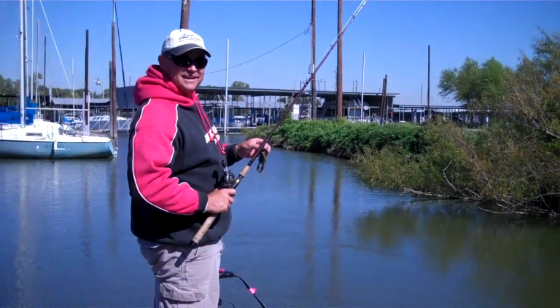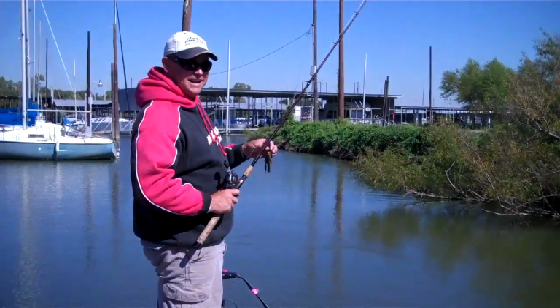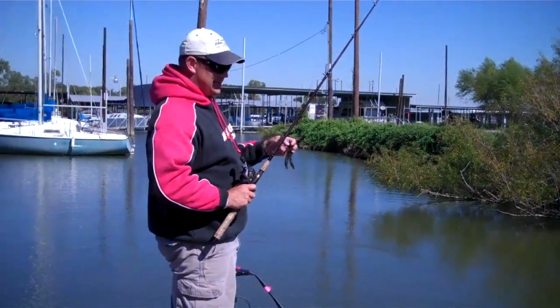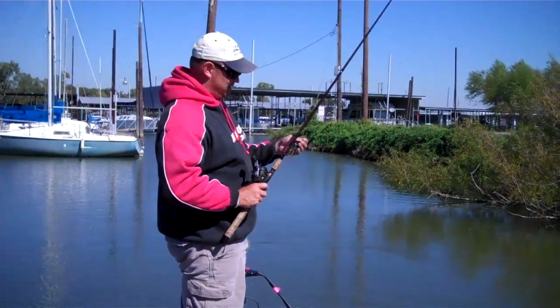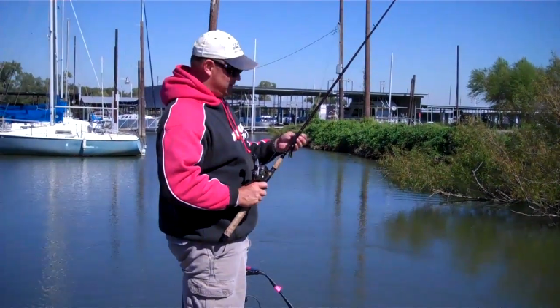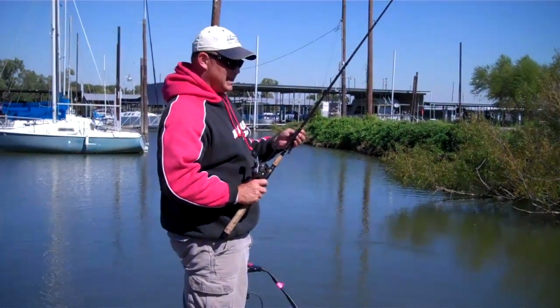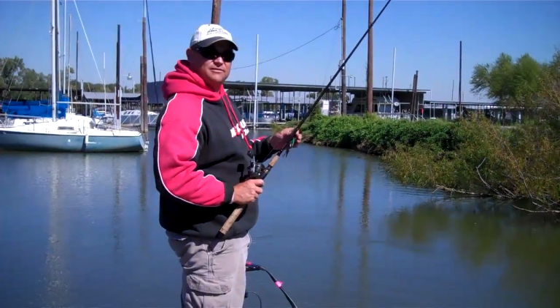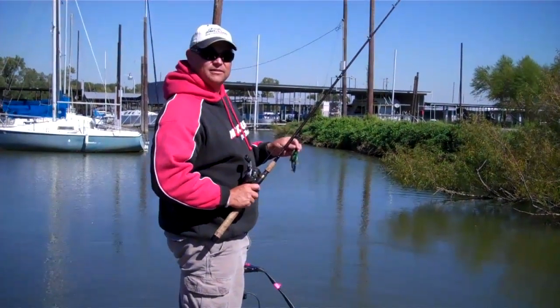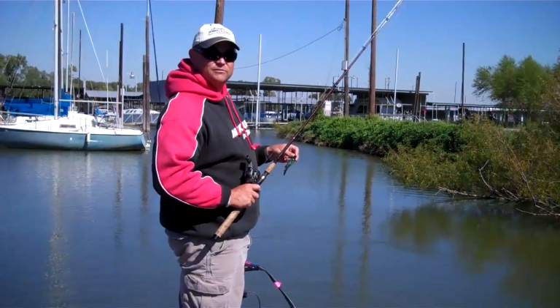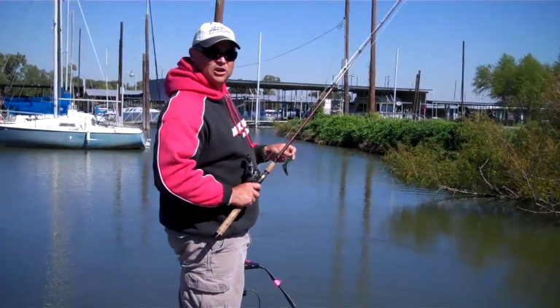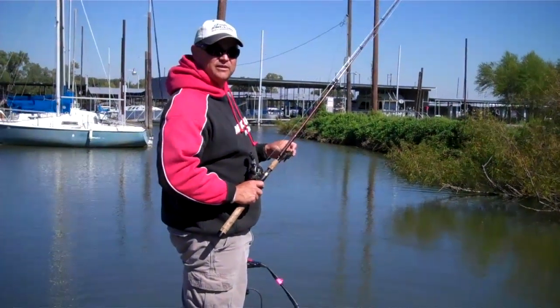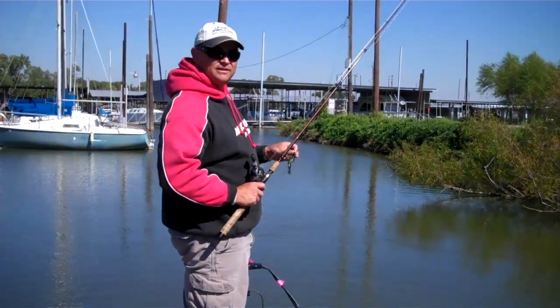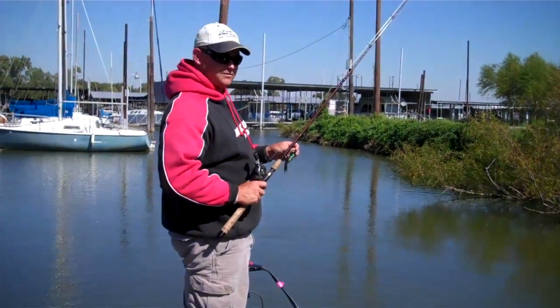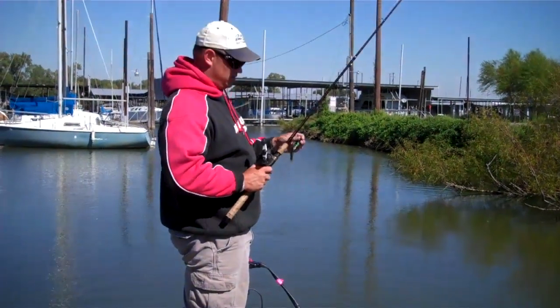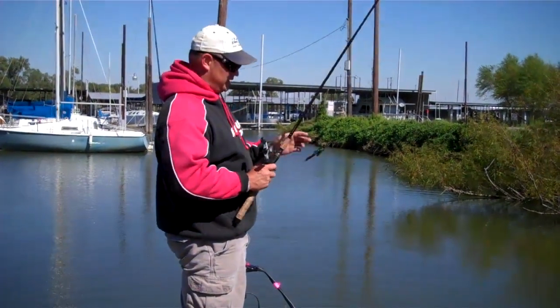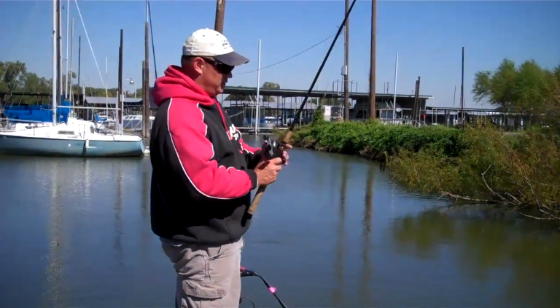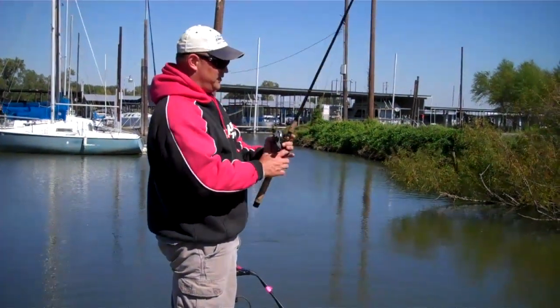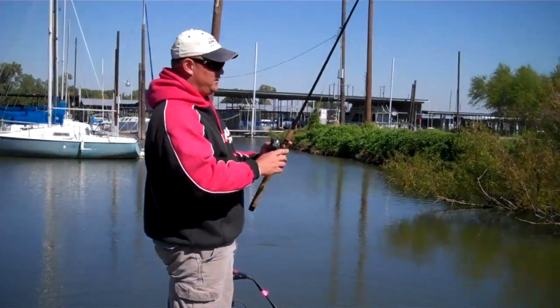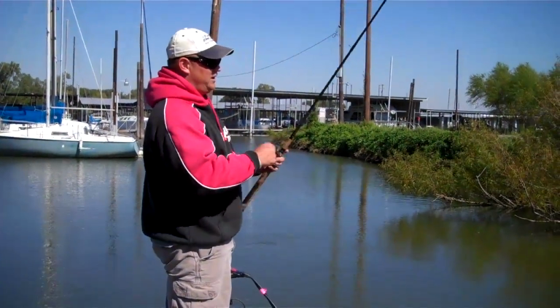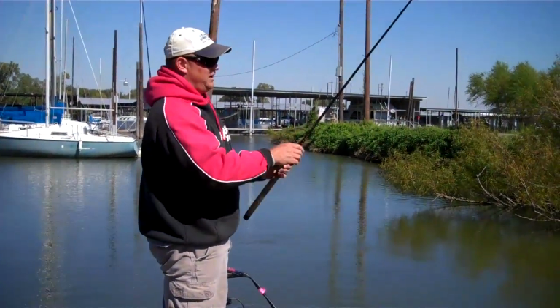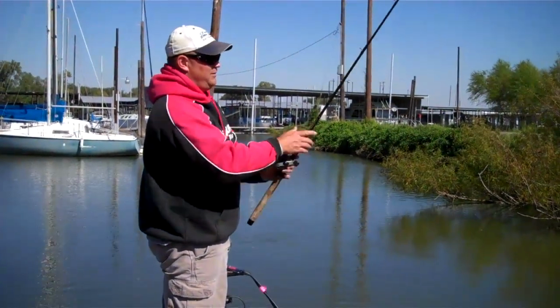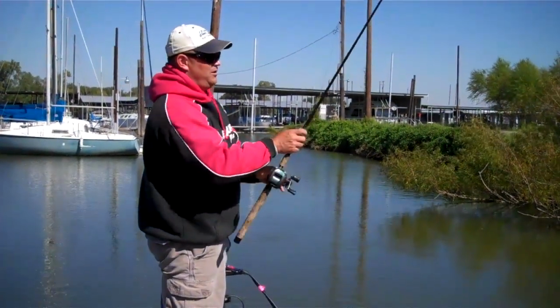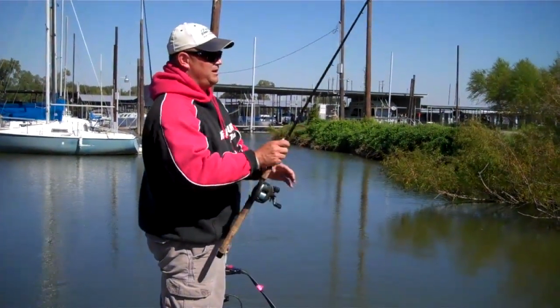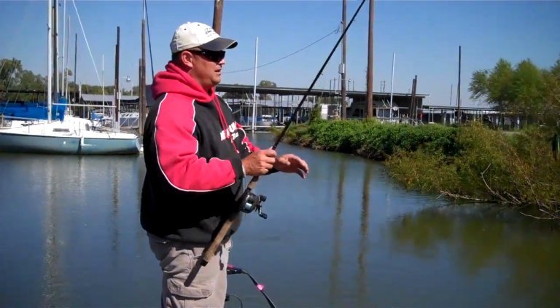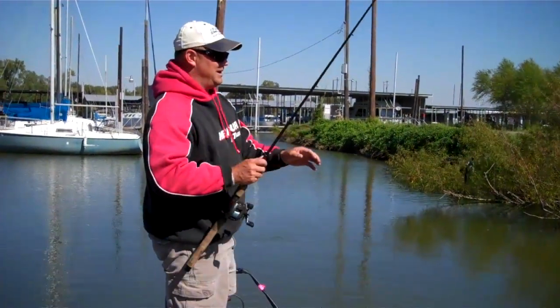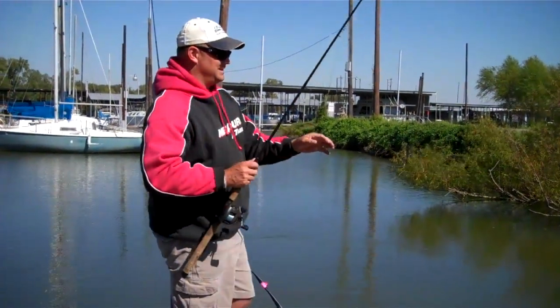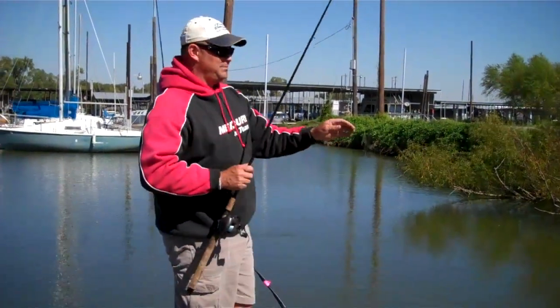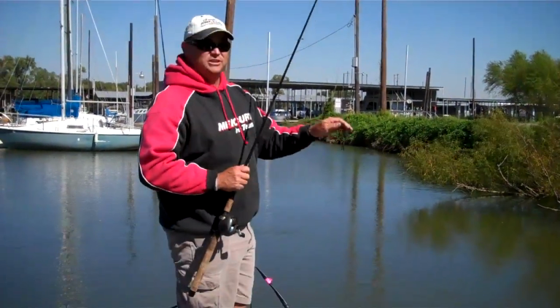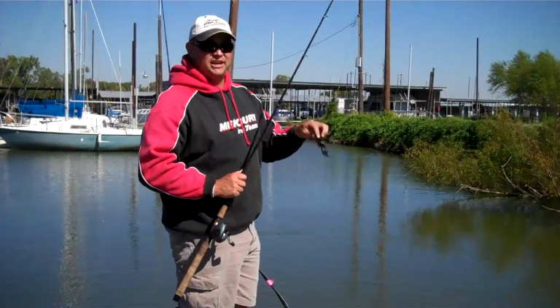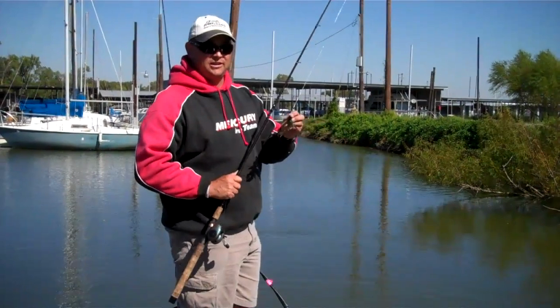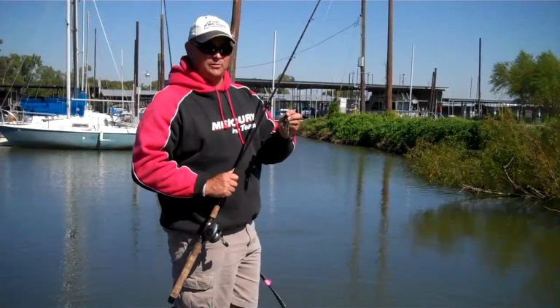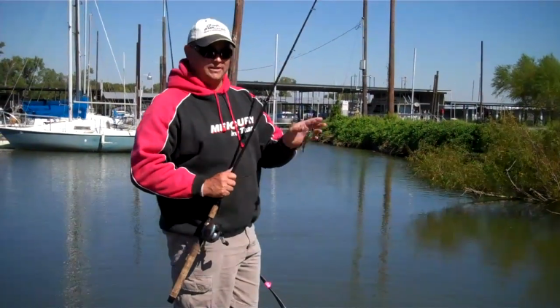Hi, I'm Tim Klein. I live in Sherman, Texas. We're on Lake Louisville, and we're going to be talking about skipping a jig a little bit.